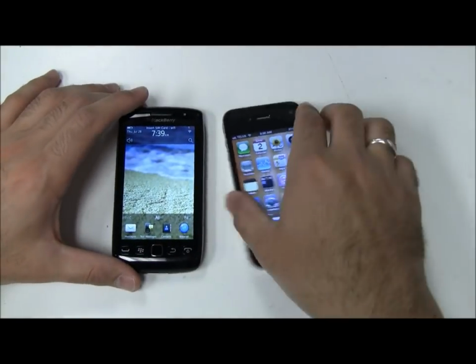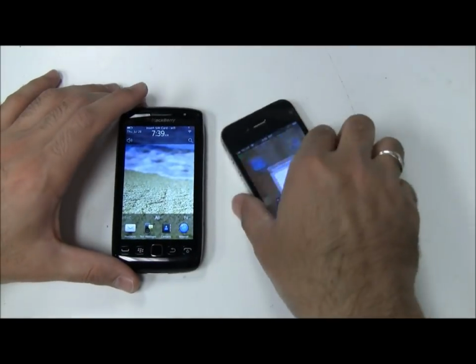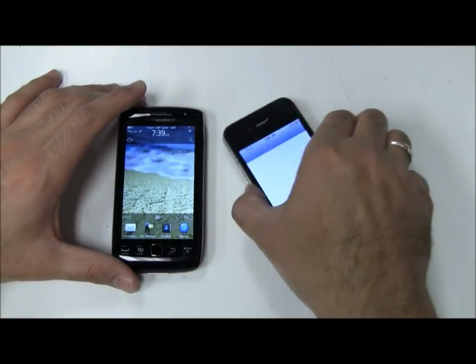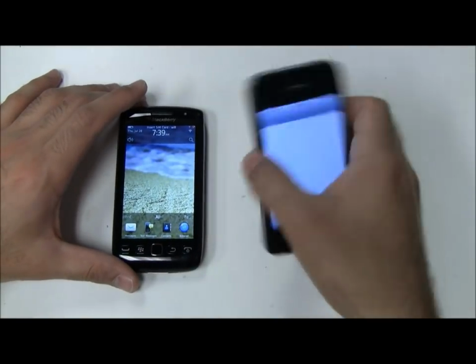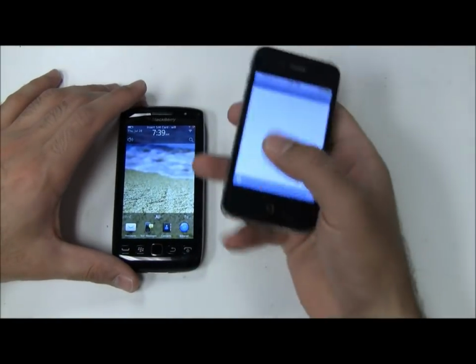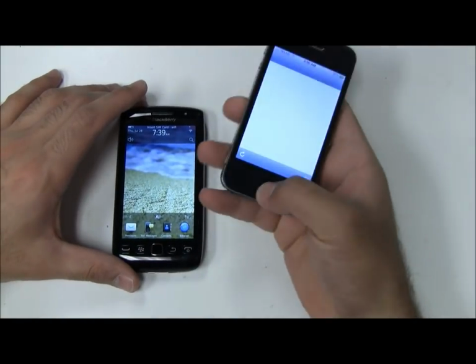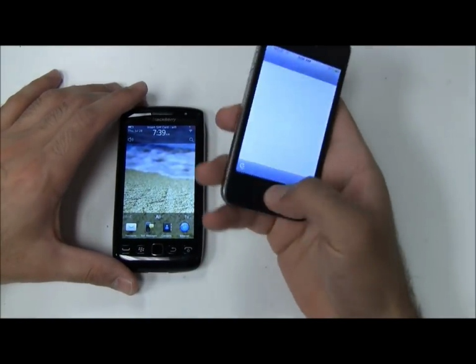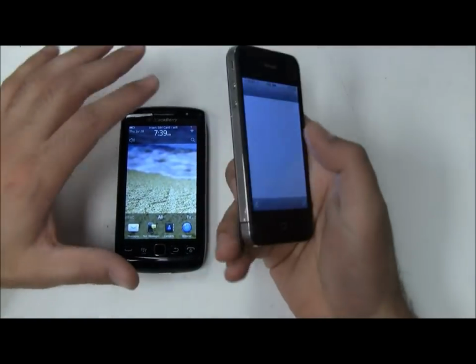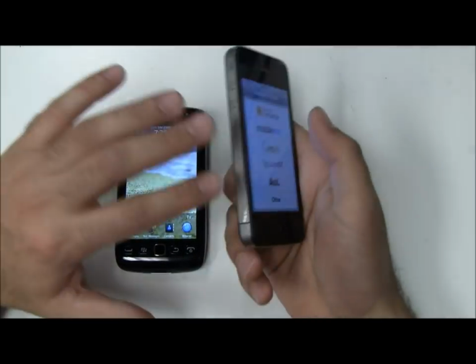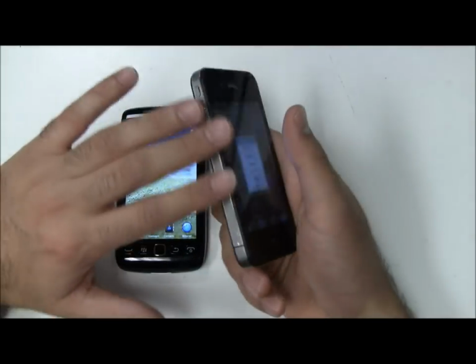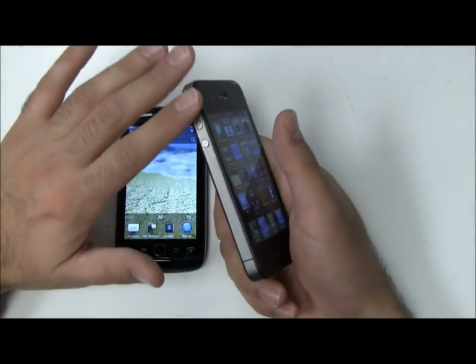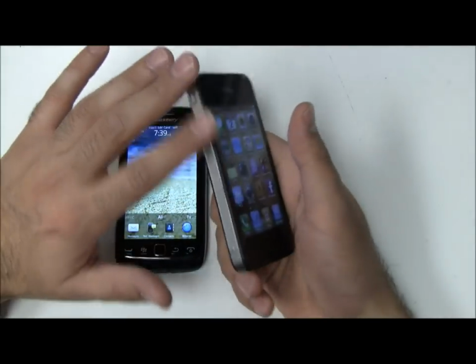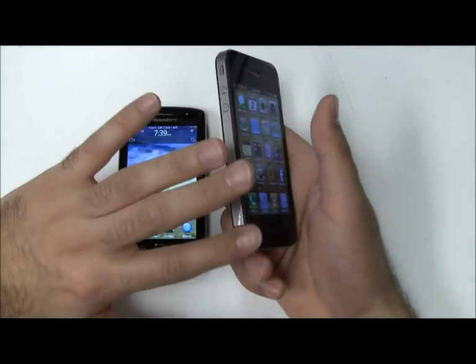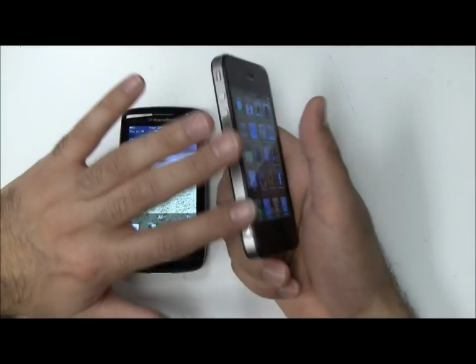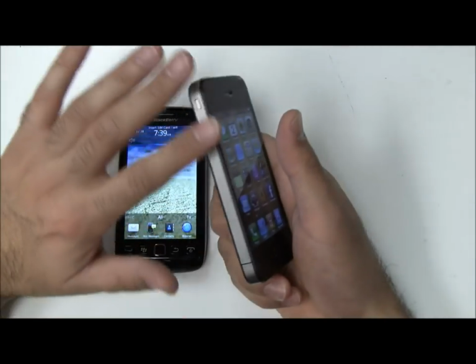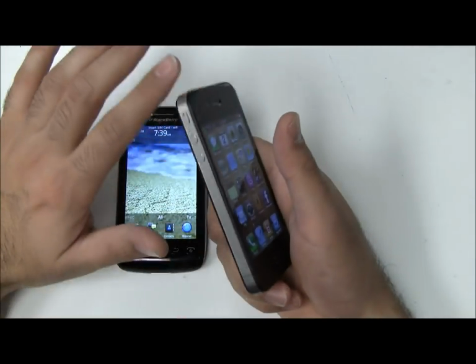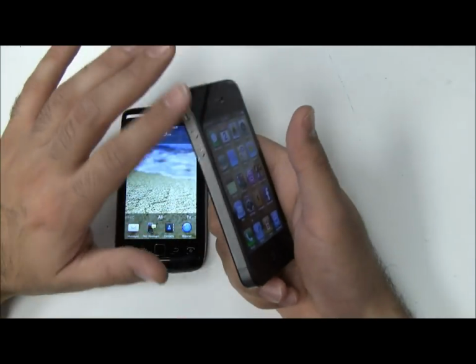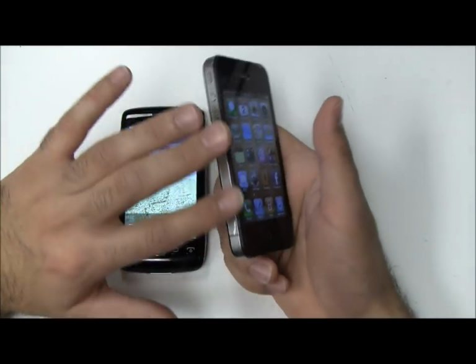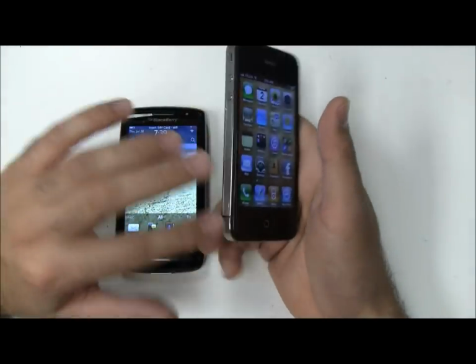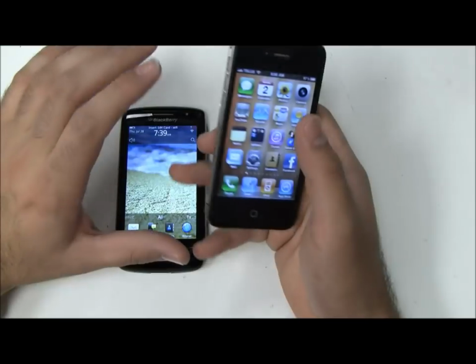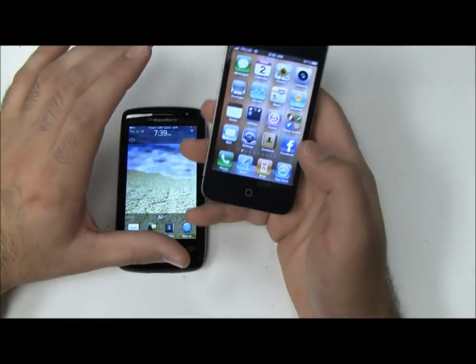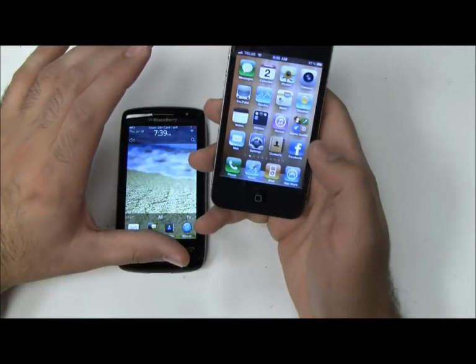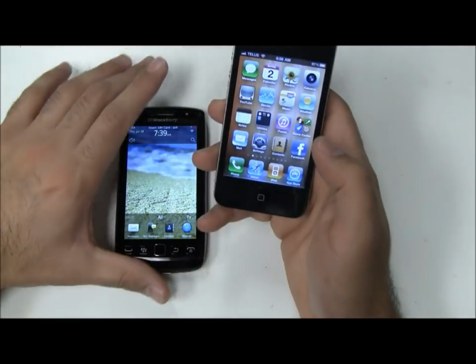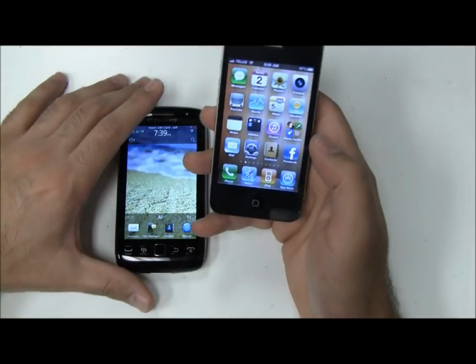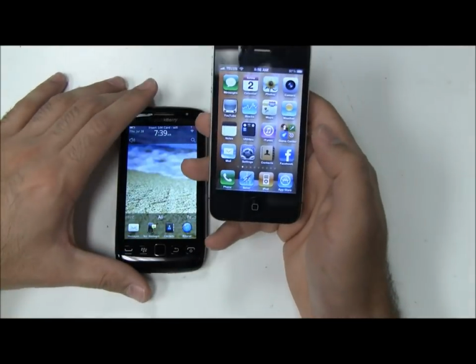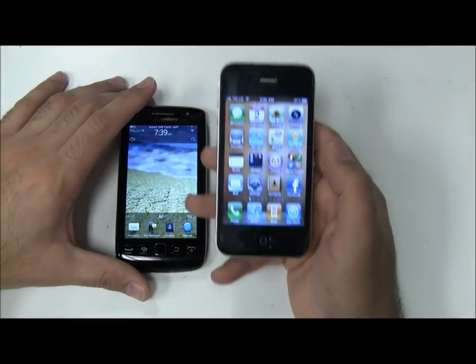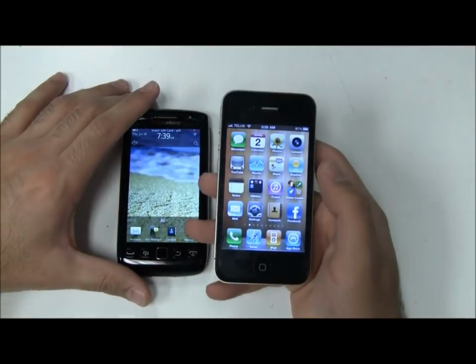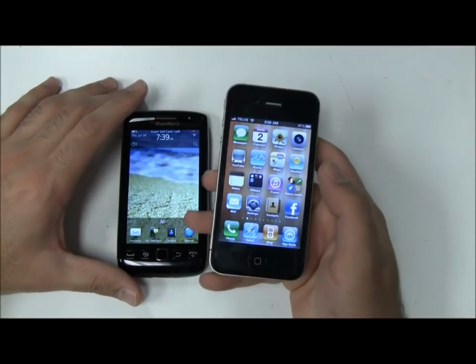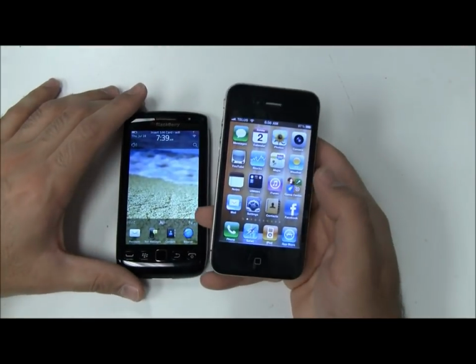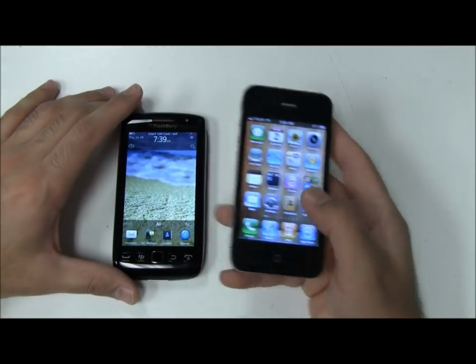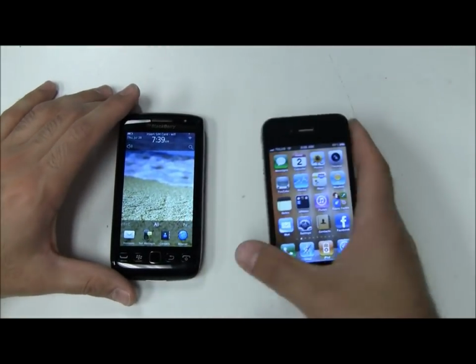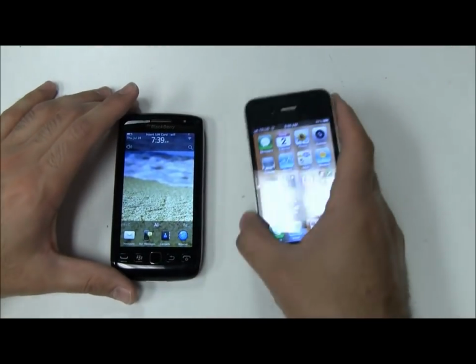The iPhone 4 has the typical metal bezel around it, which I really like as an improvement over the iPhone 3.